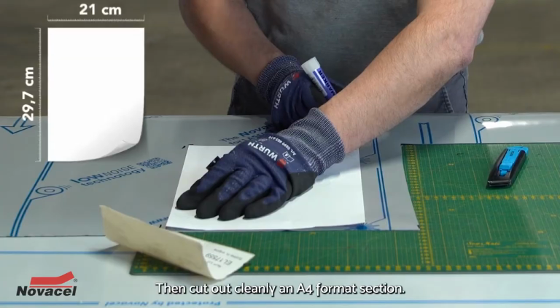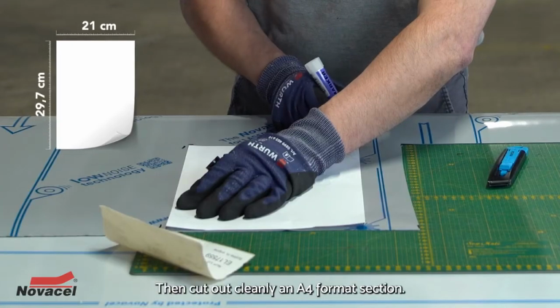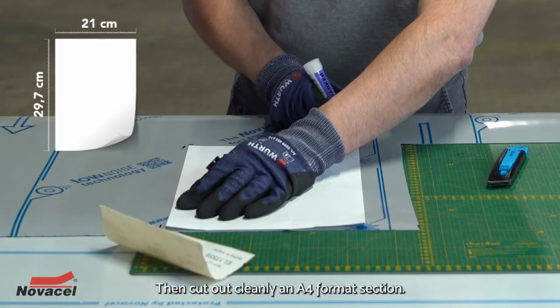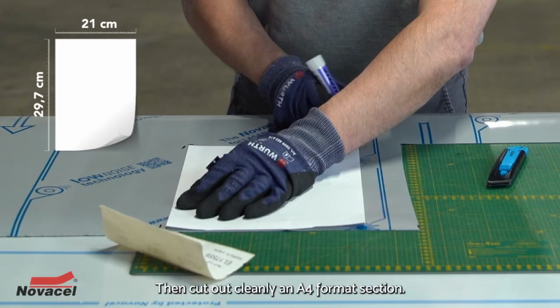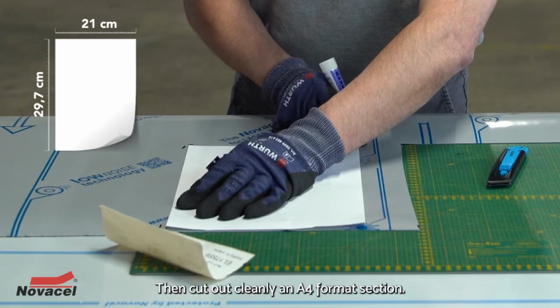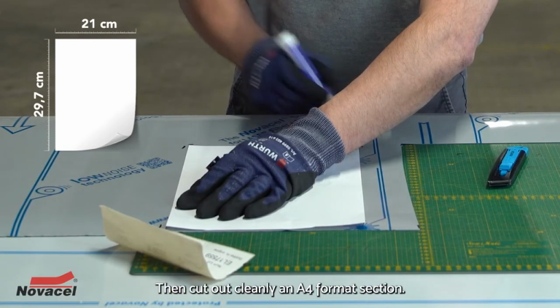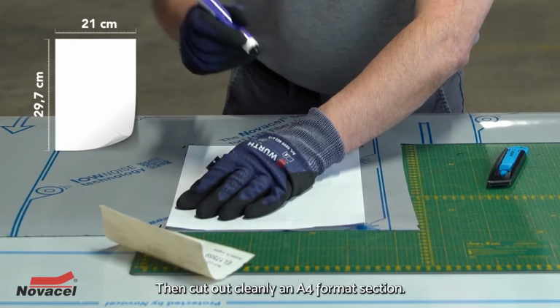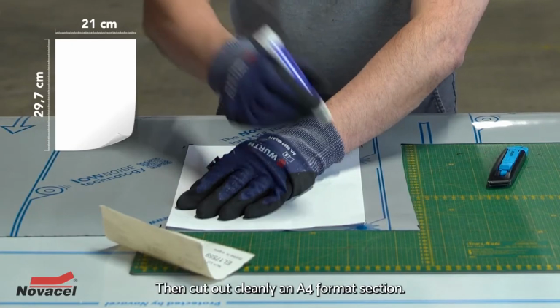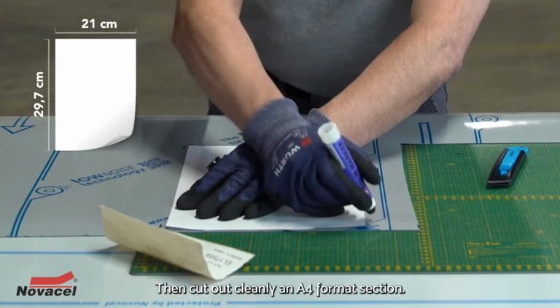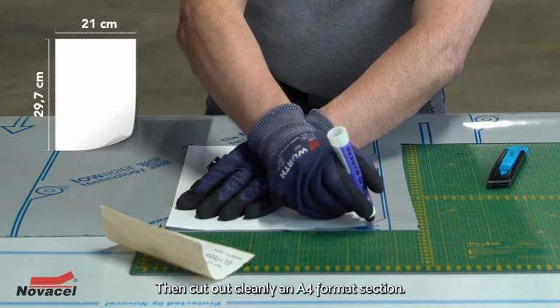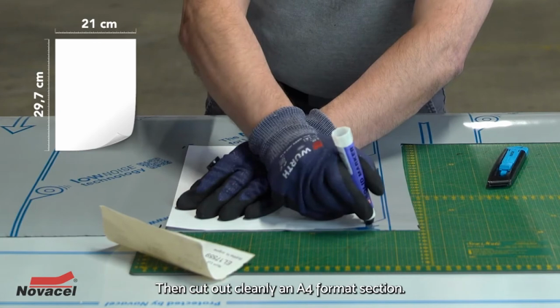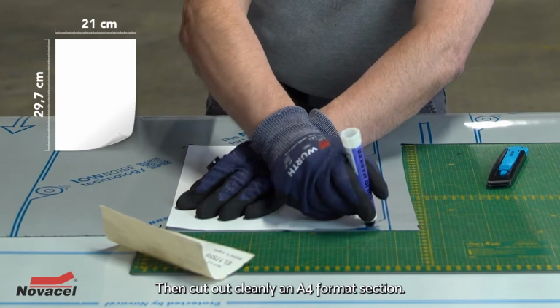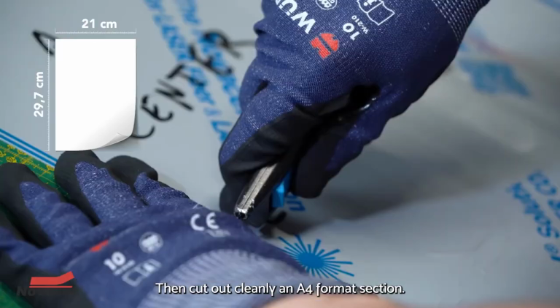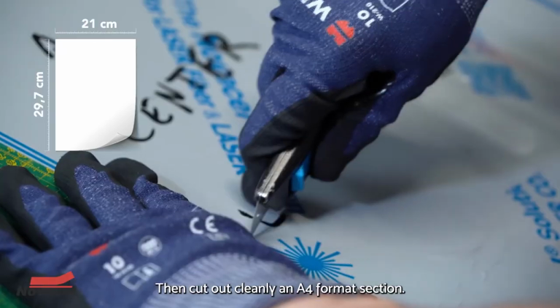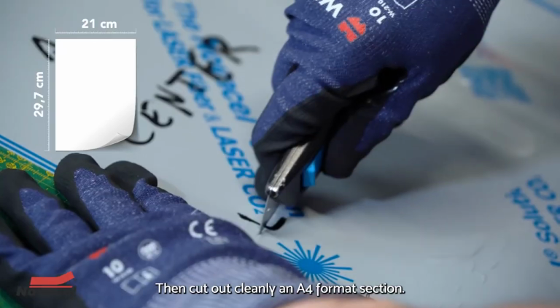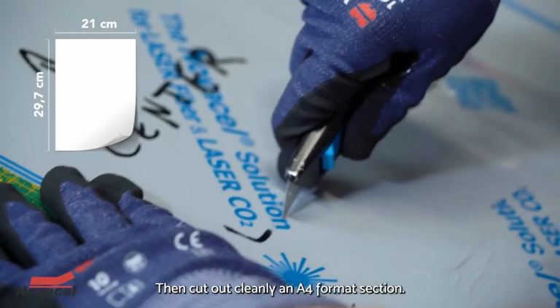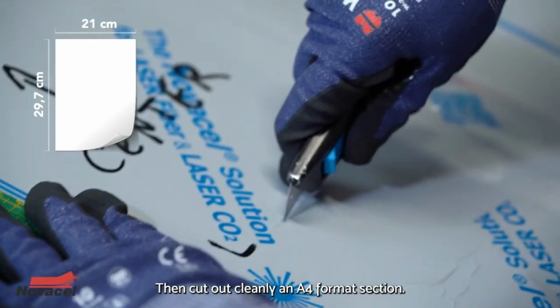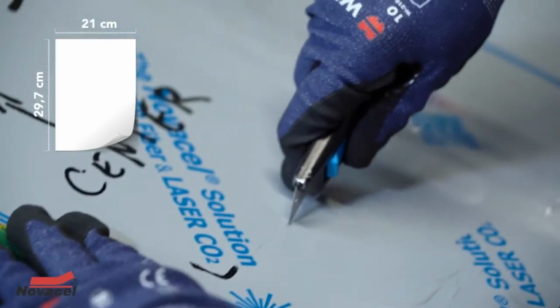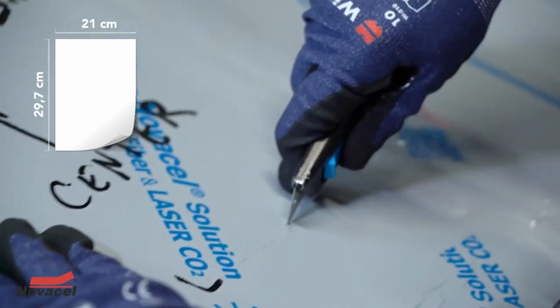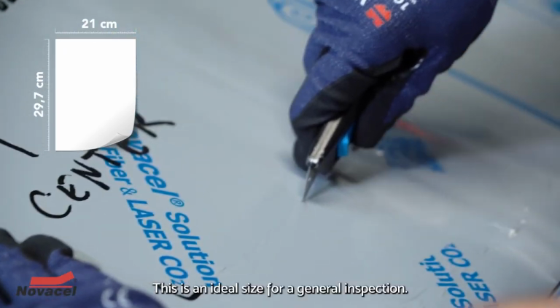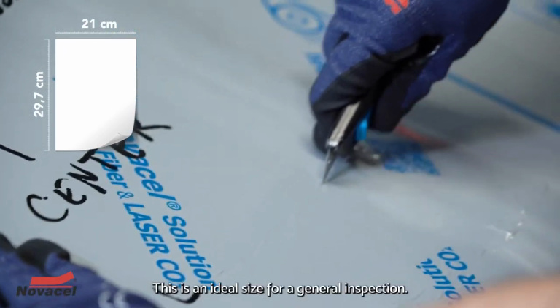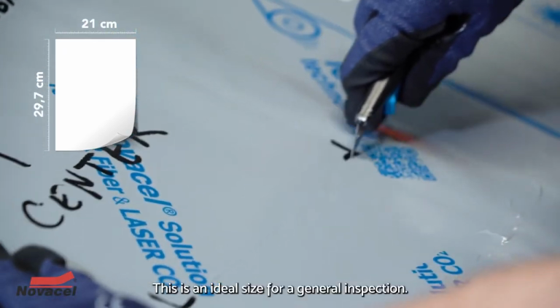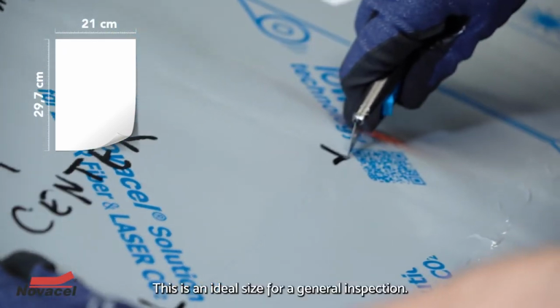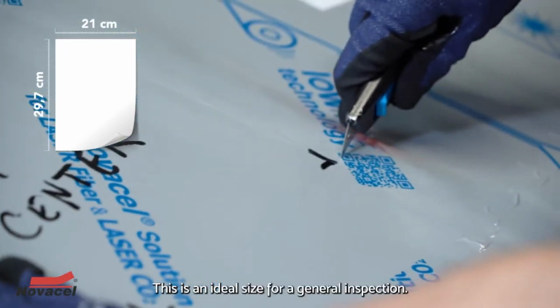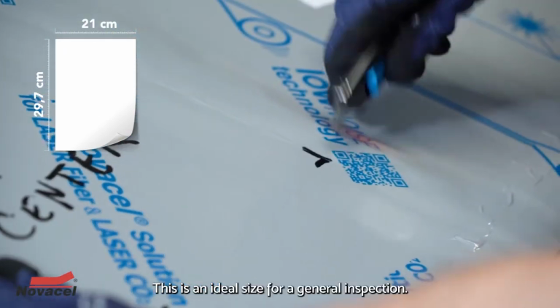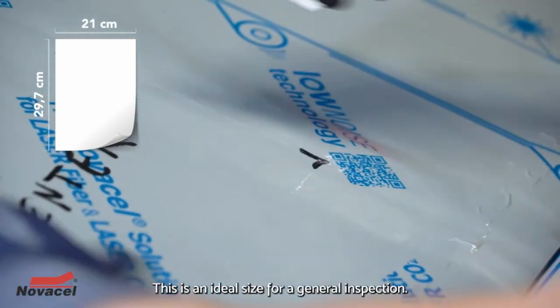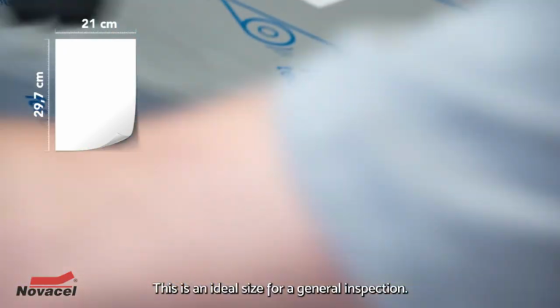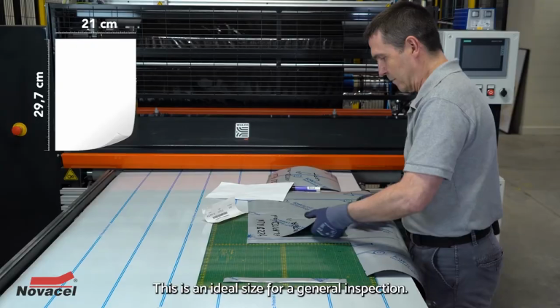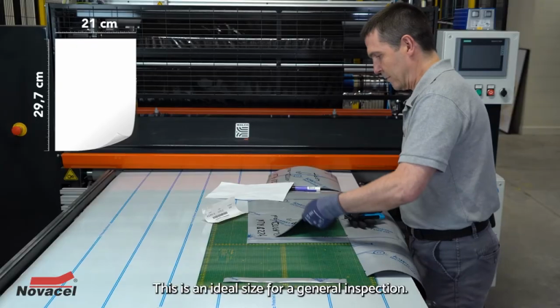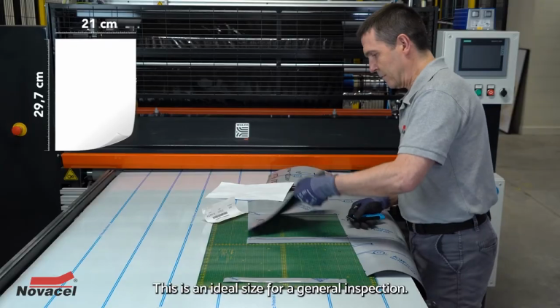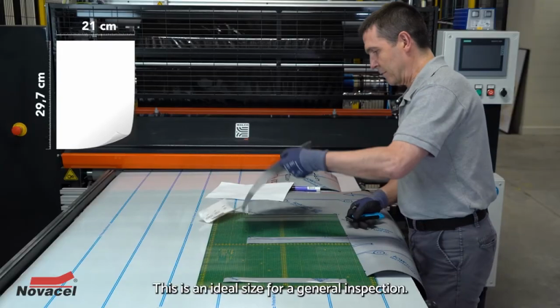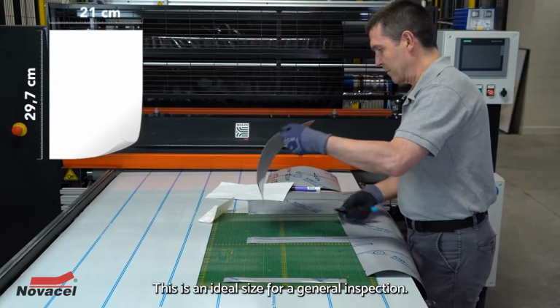Then cut out cleanly an A4 format section. This is an ideal size for a general inspection.